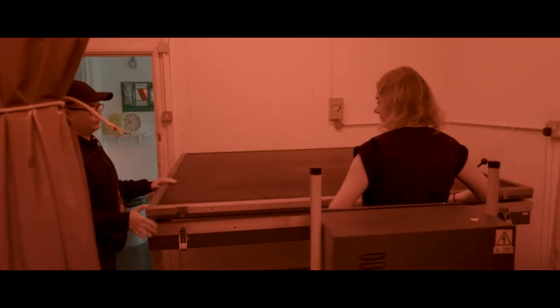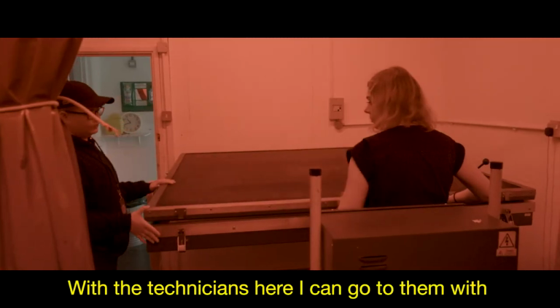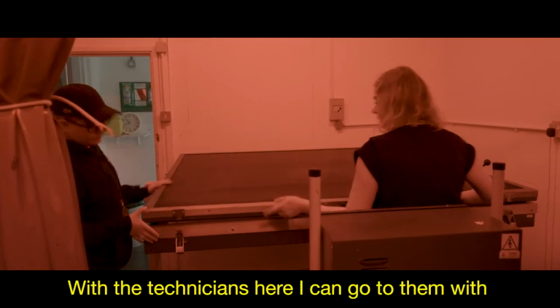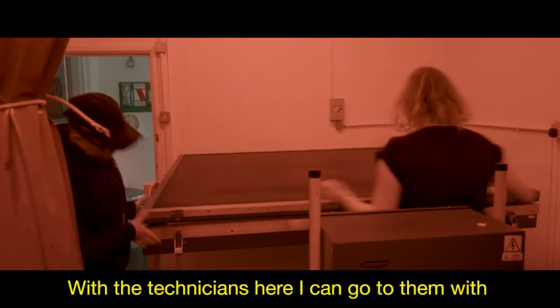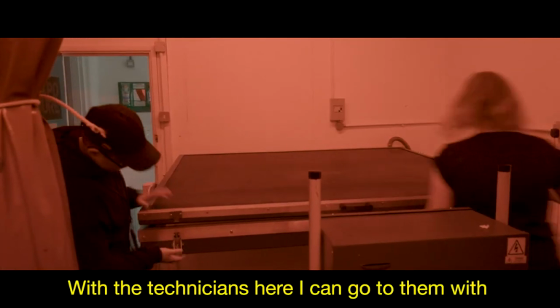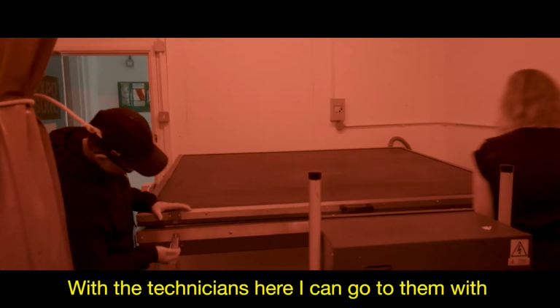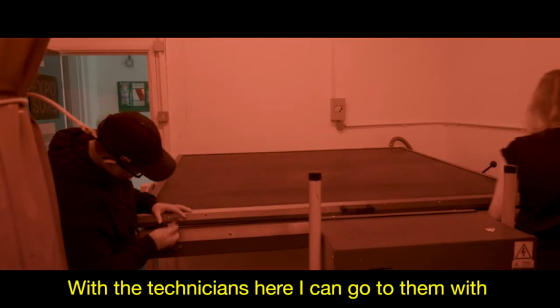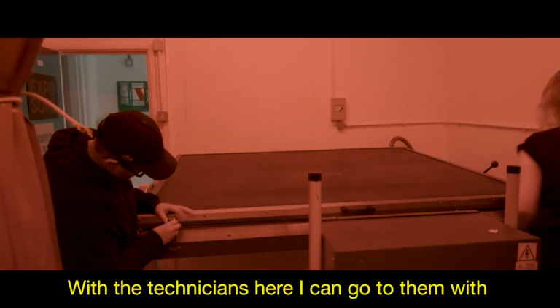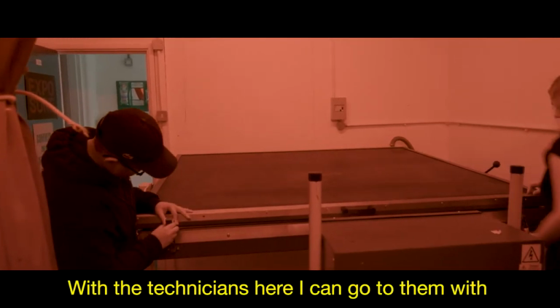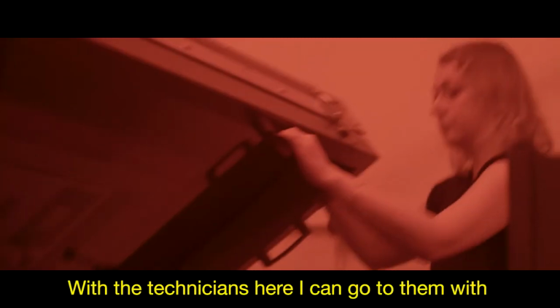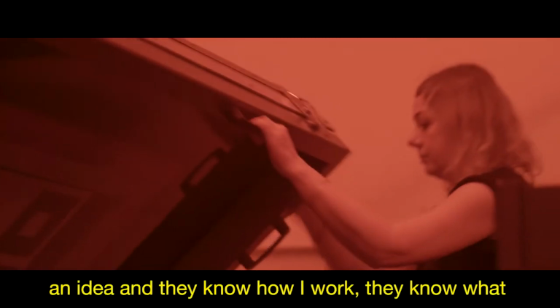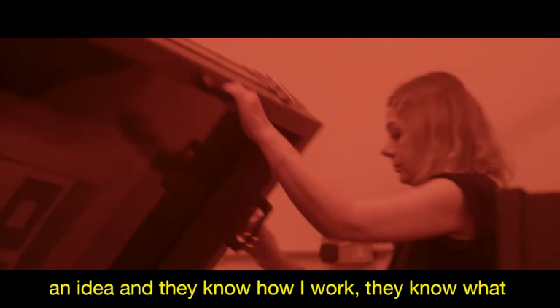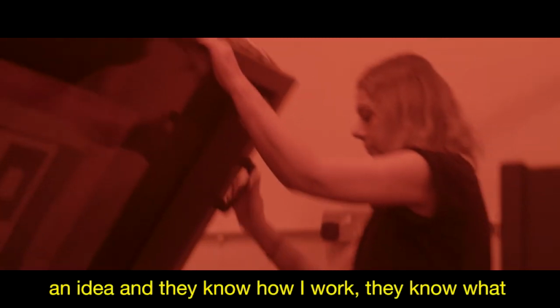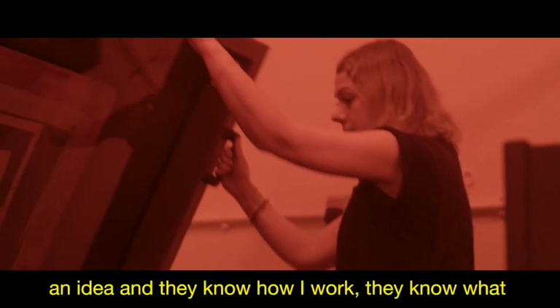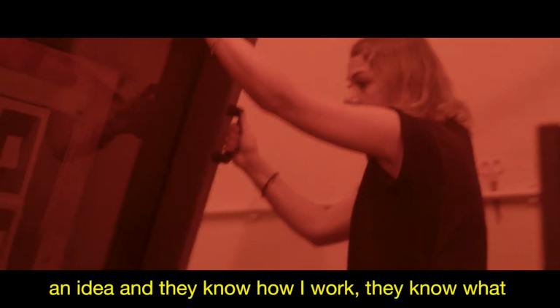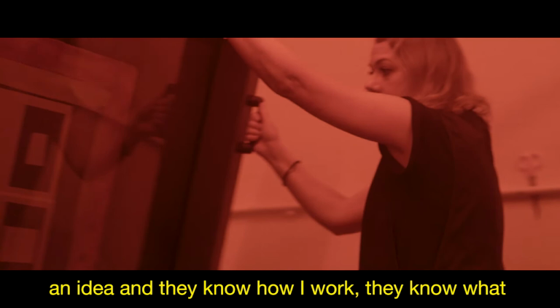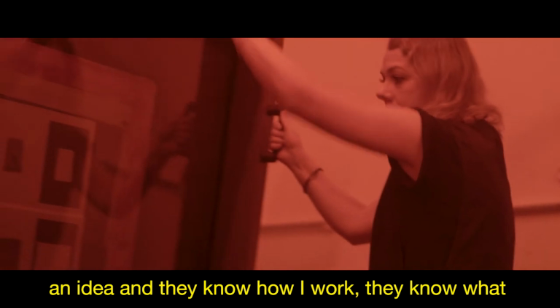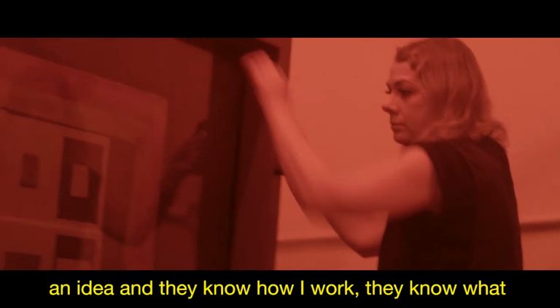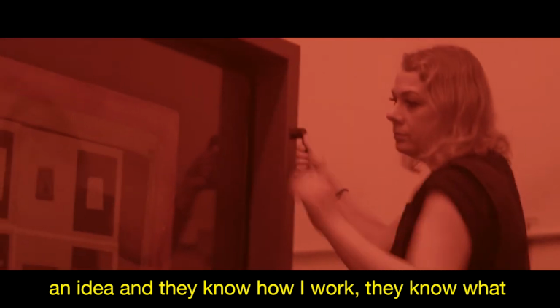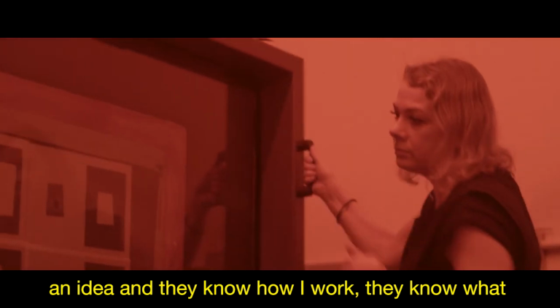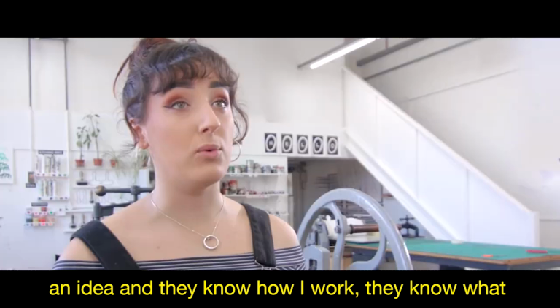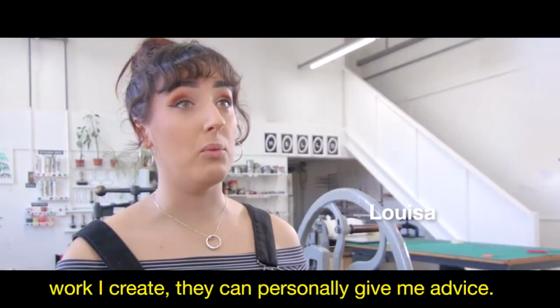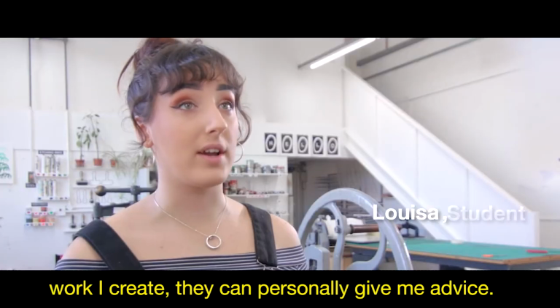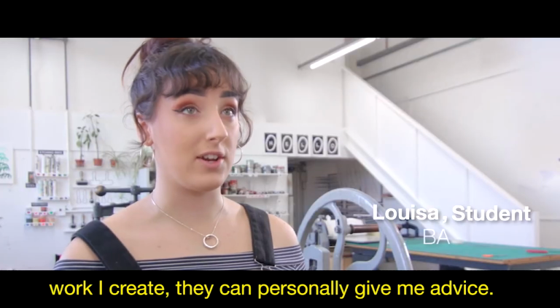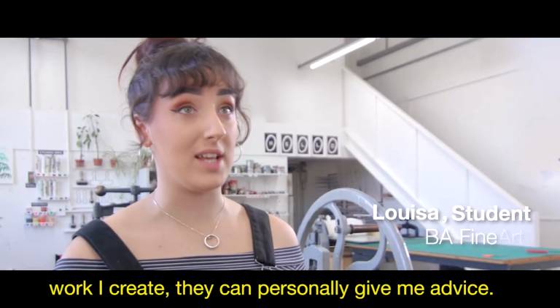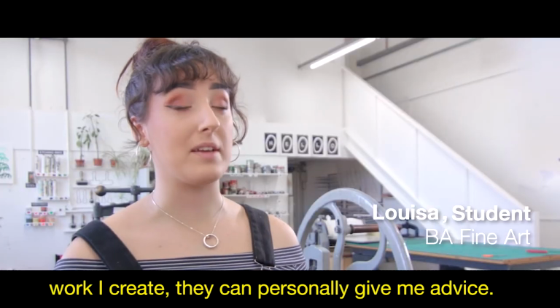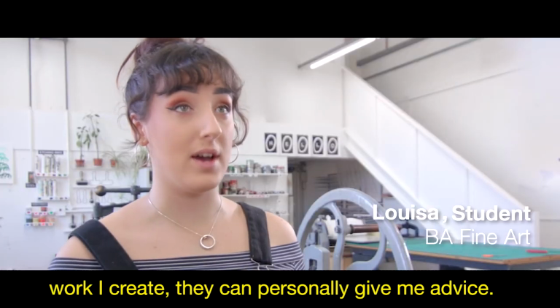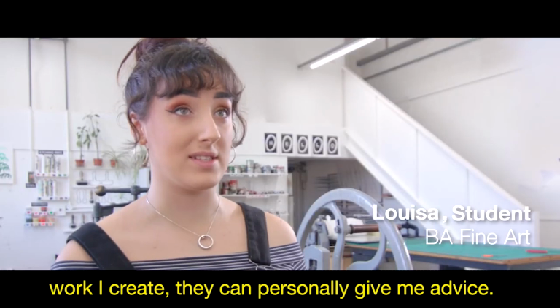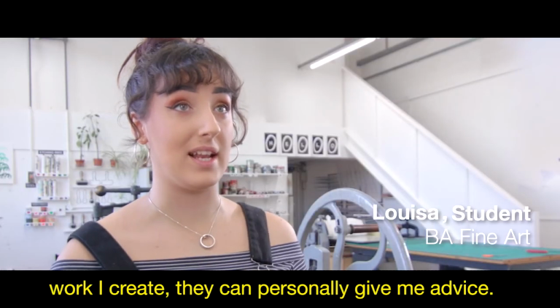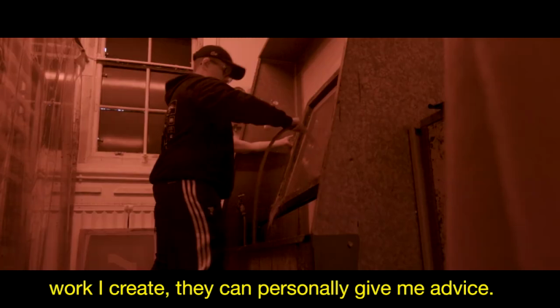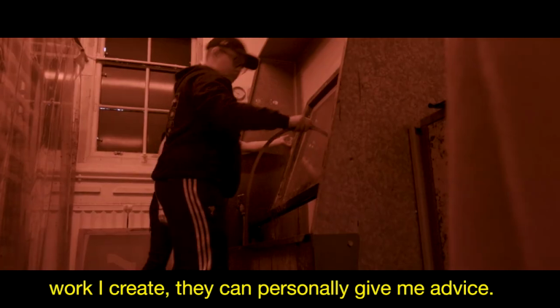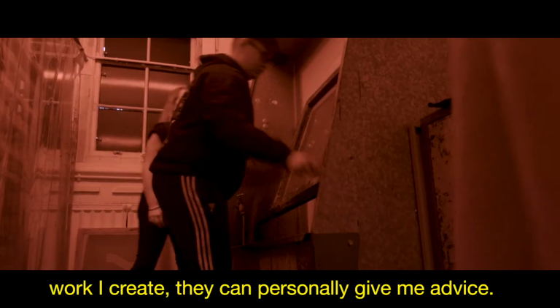With the technicians here, I can go to them with an idea and they know how I work, they know what work I create, and they can personally give me advice.